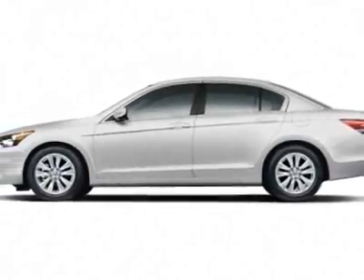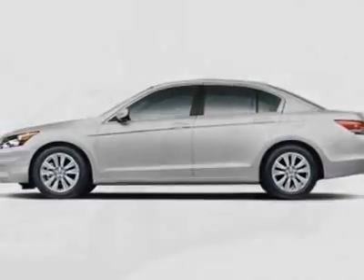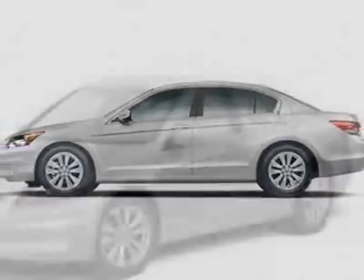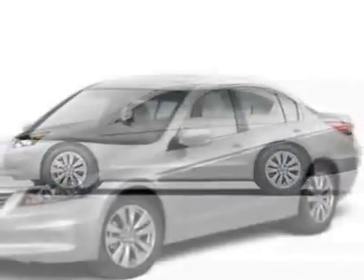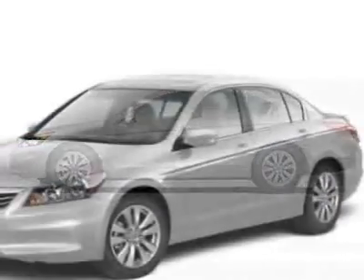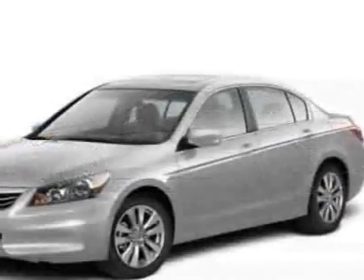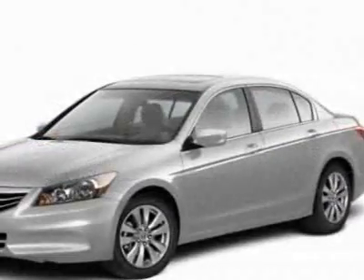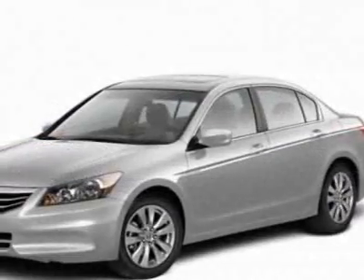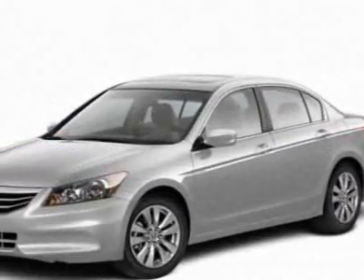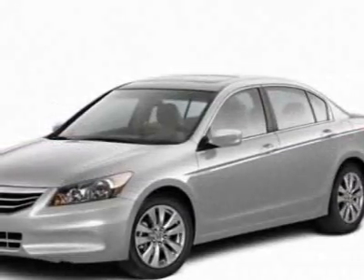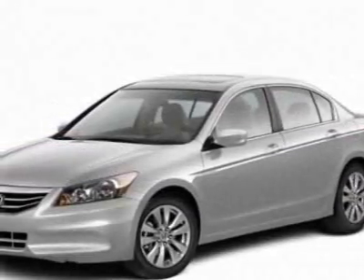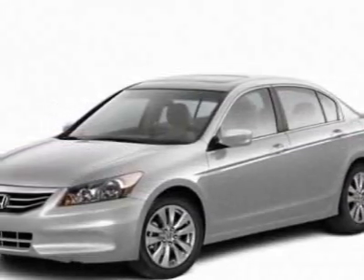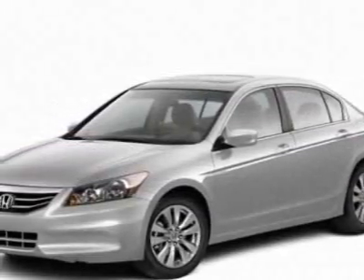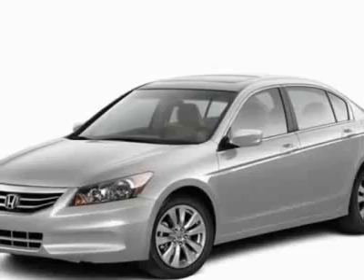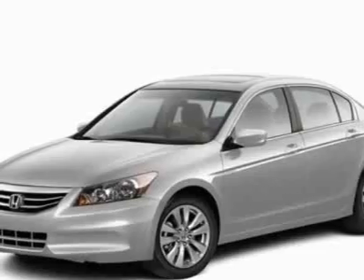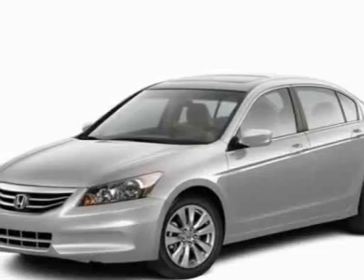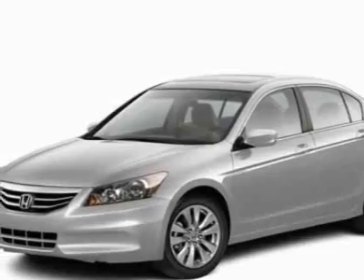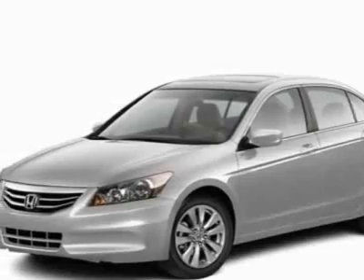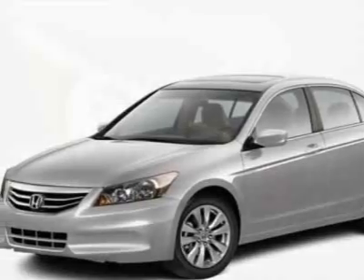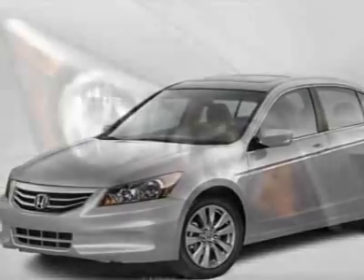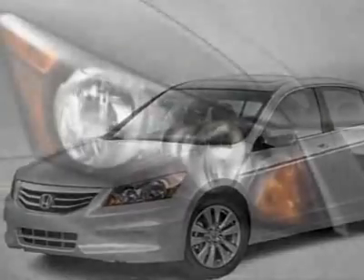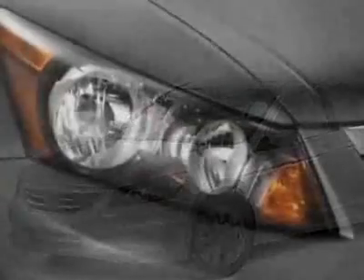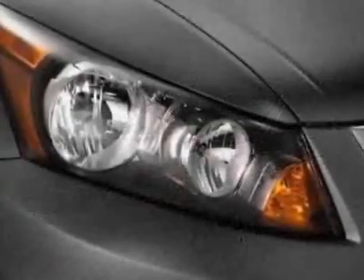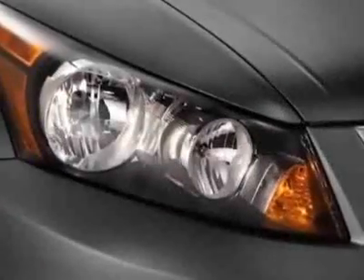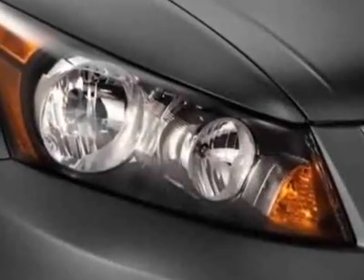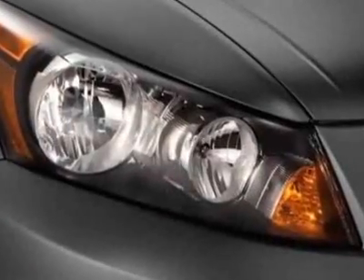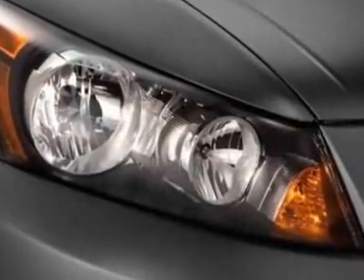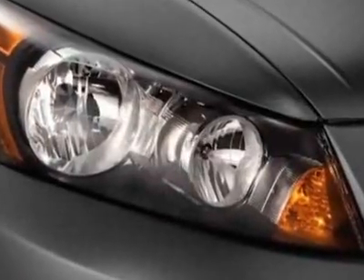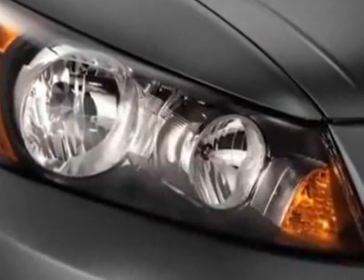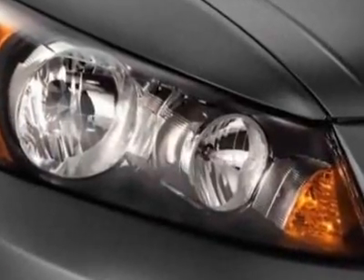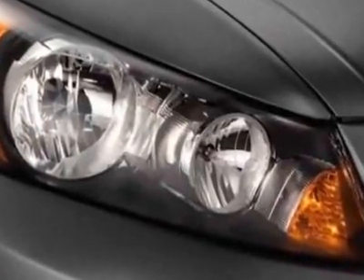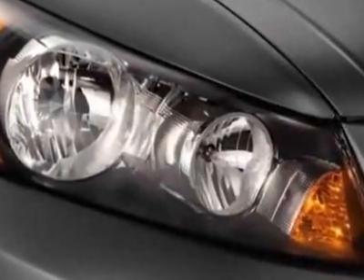This Accord Sedan boasts a 2.4-liter inline-four engine and has a 5-speed automatic transmission.